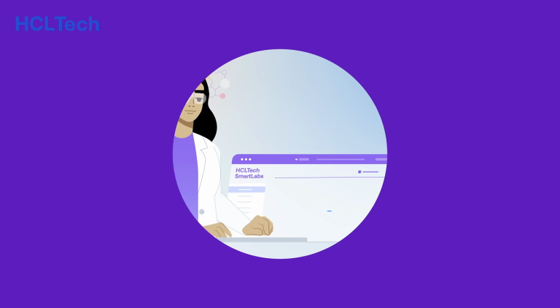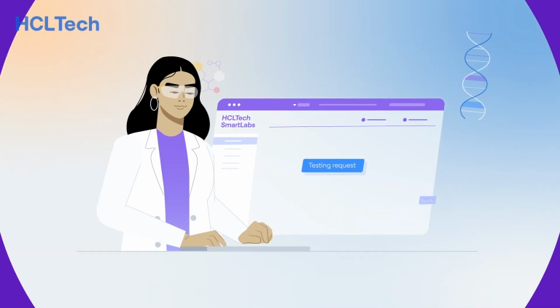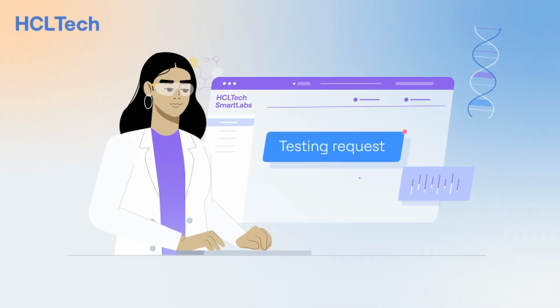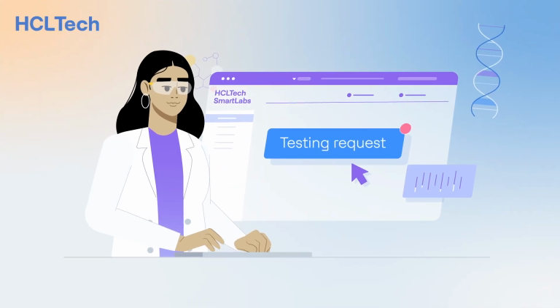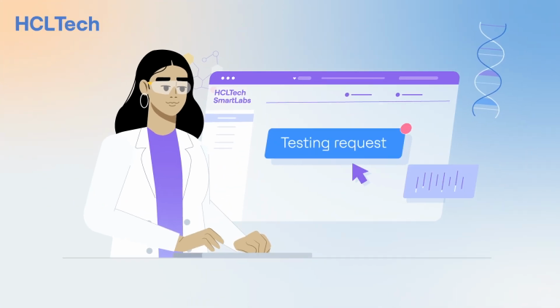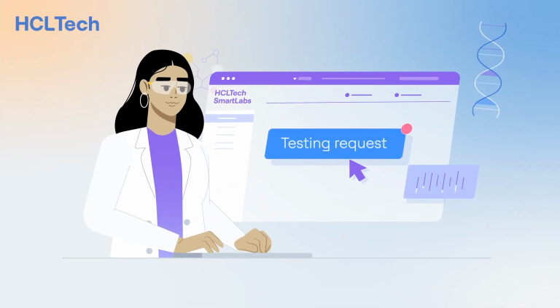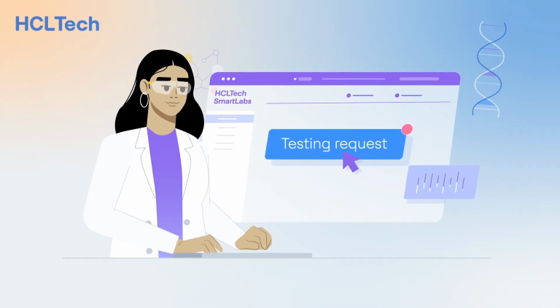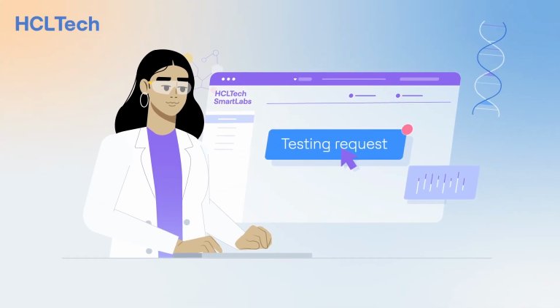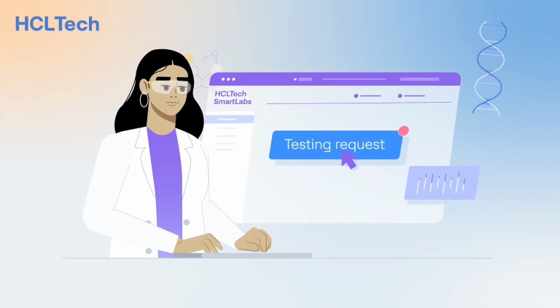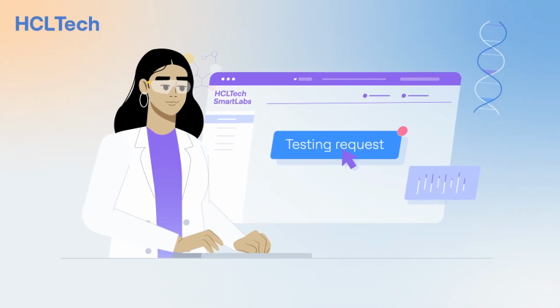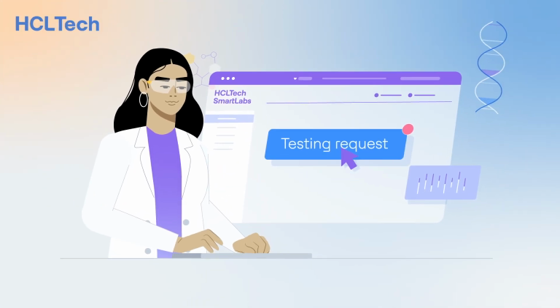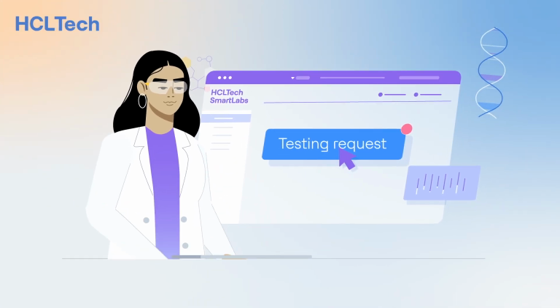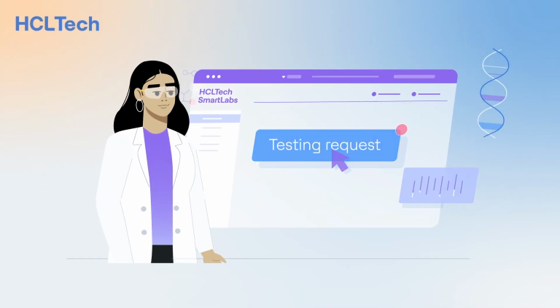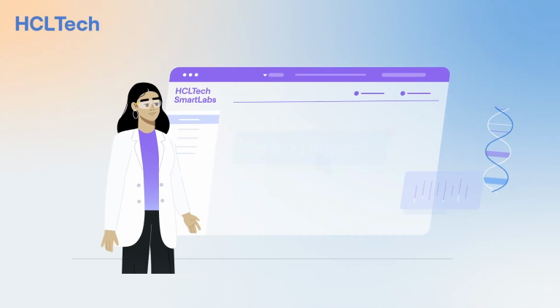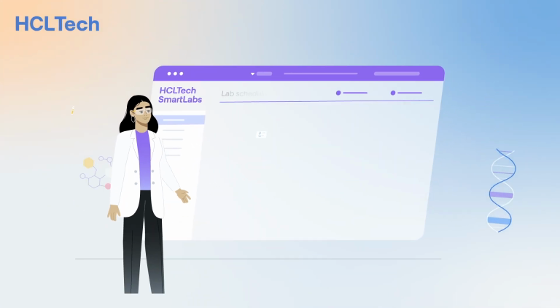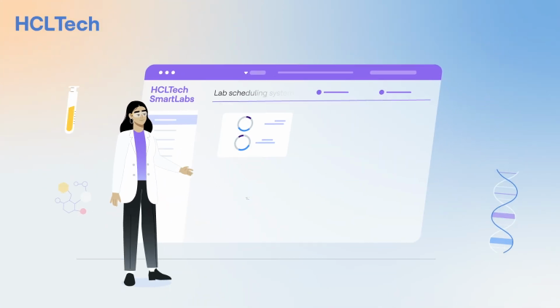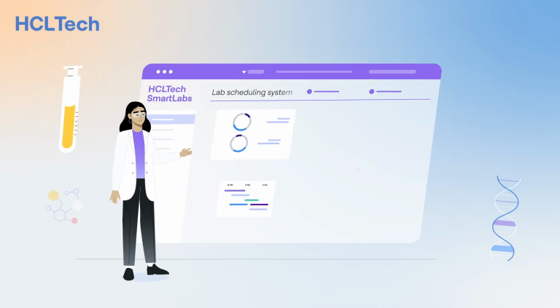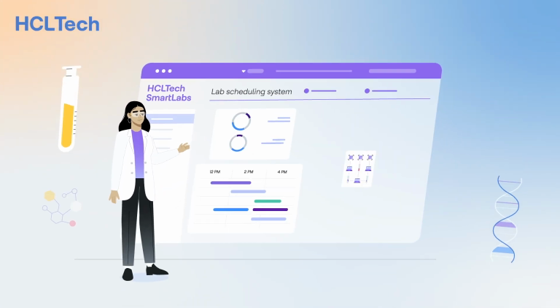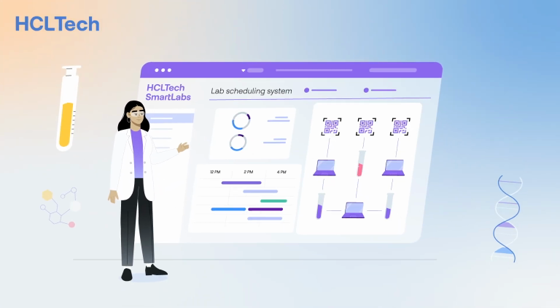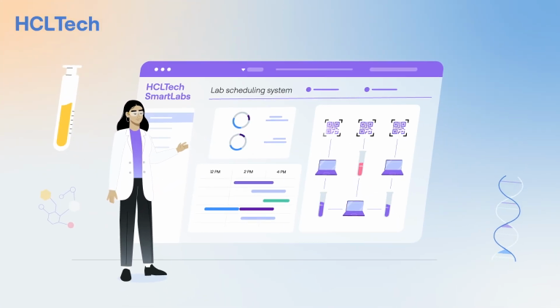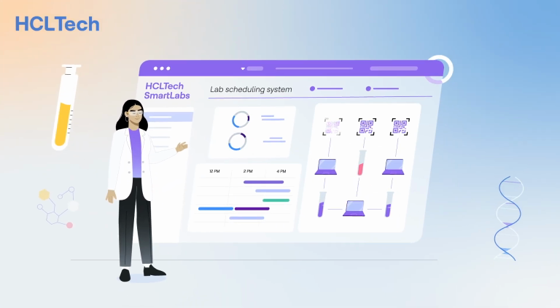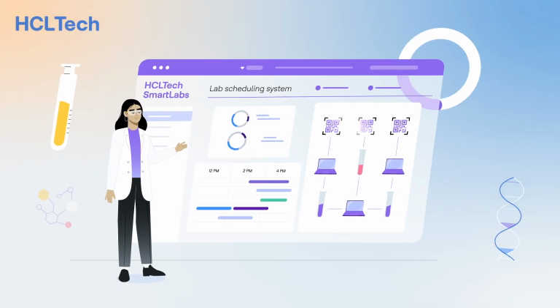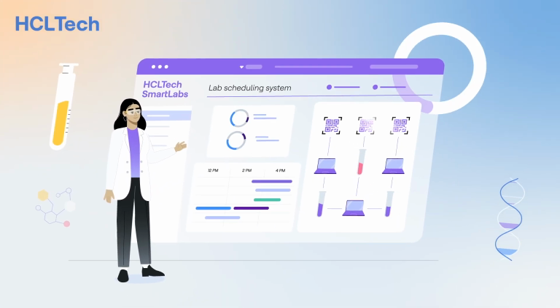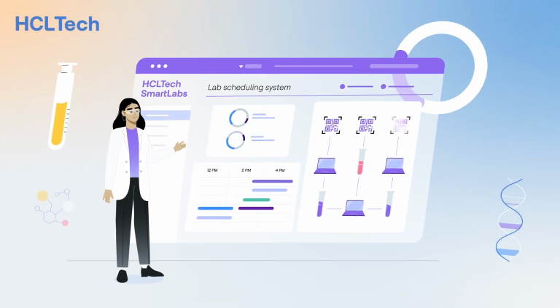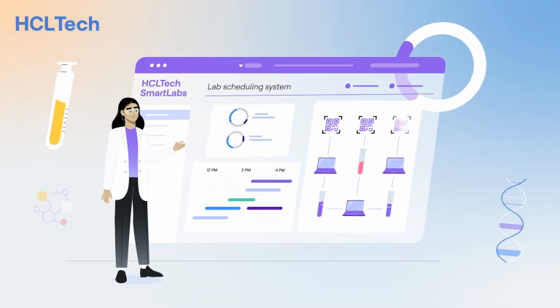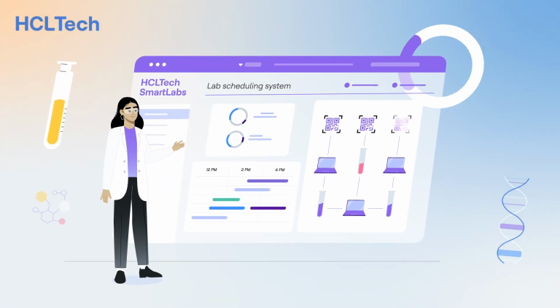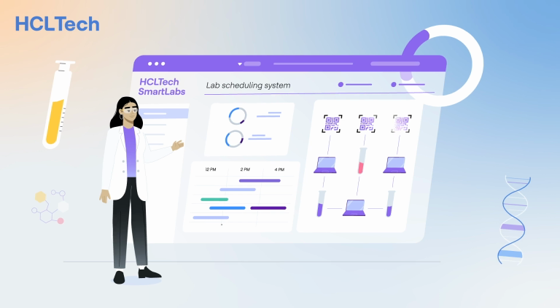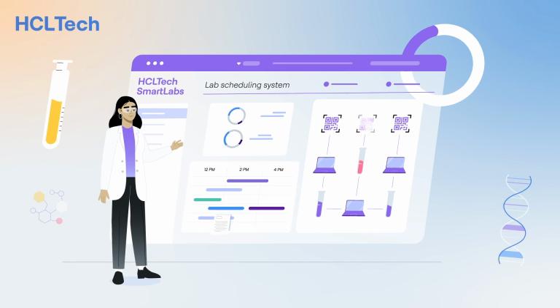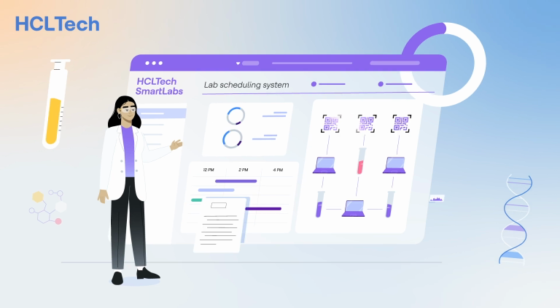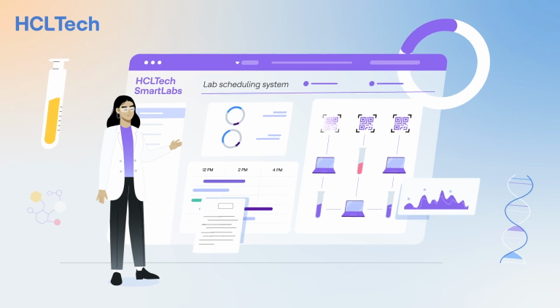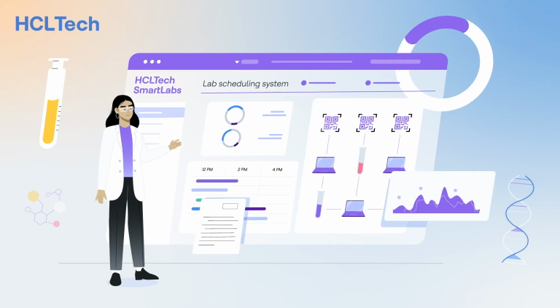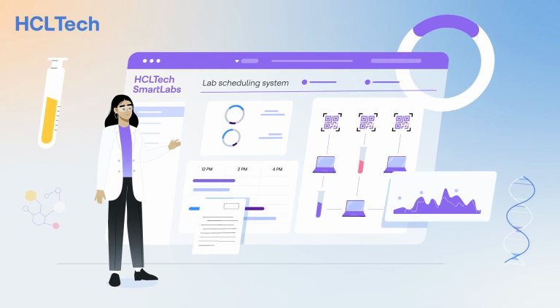Our day begins with a testing request. HCL Tech Smart Labs will track the lab information inputs and ingest it into the labs' data platform.